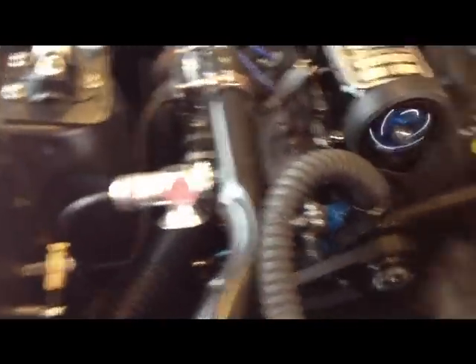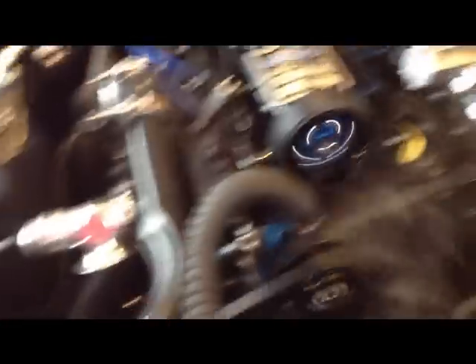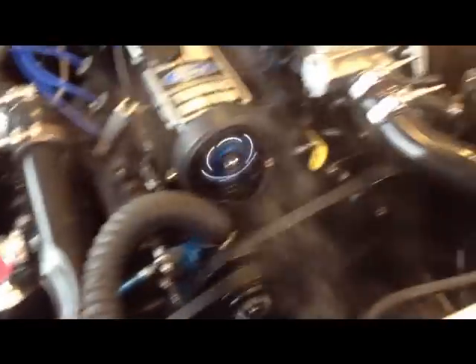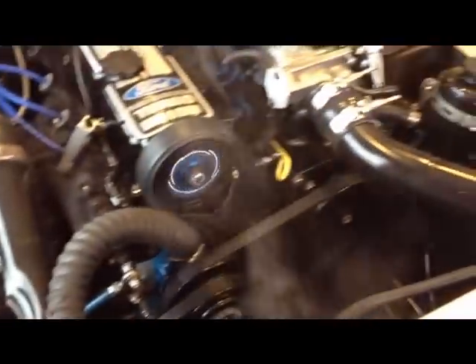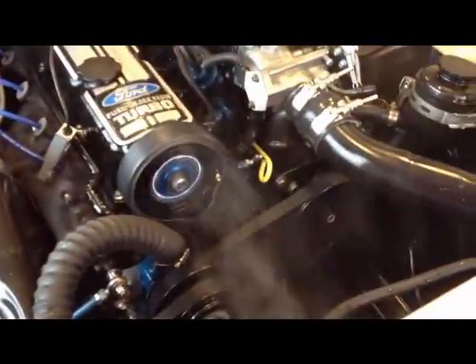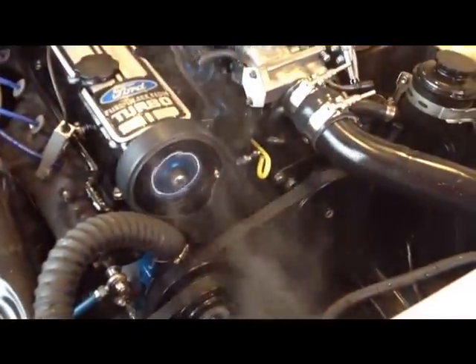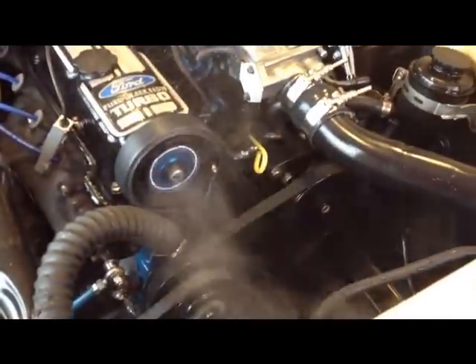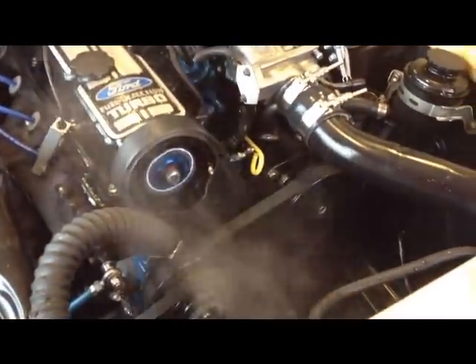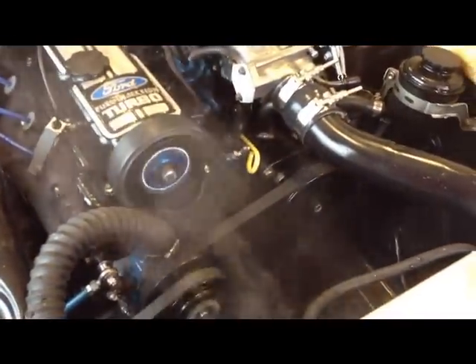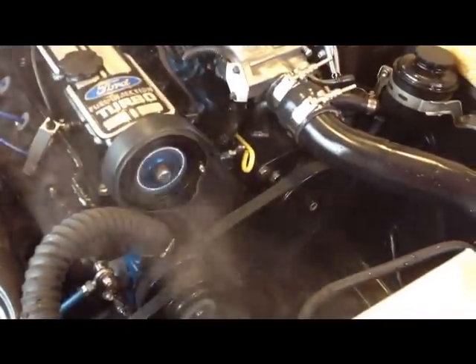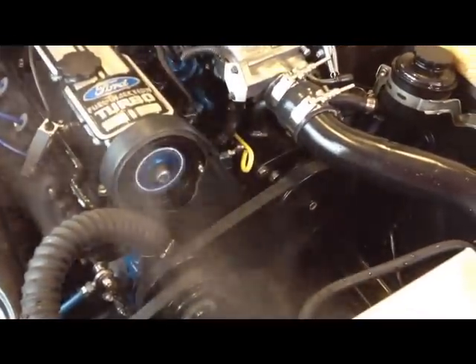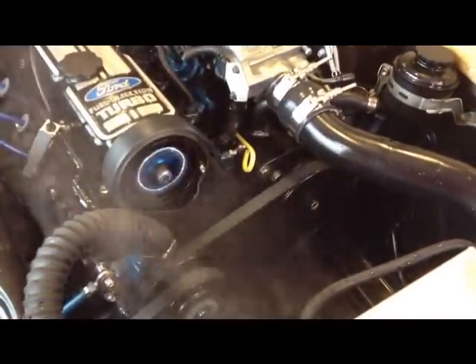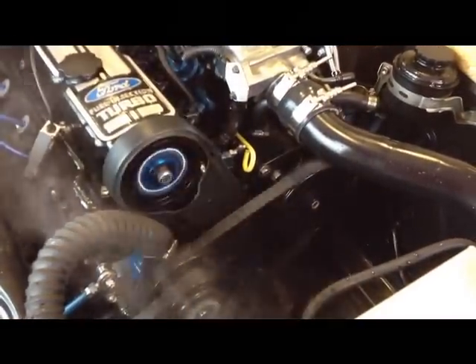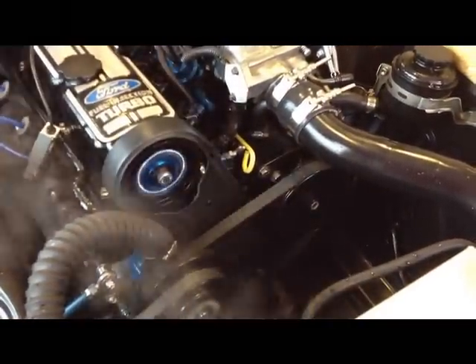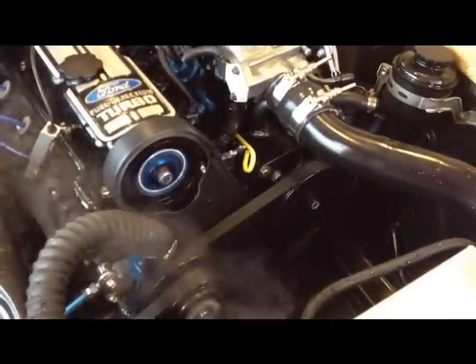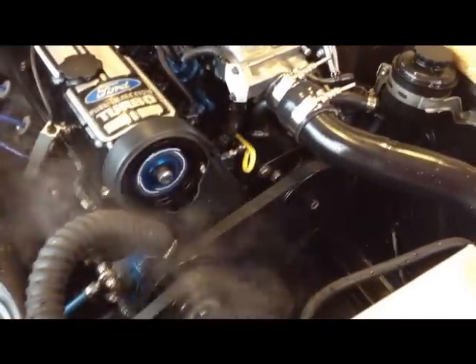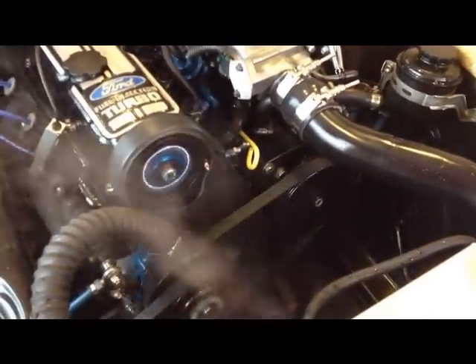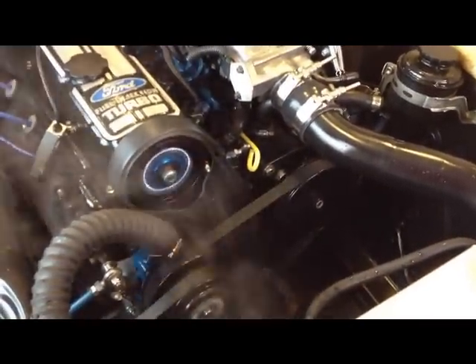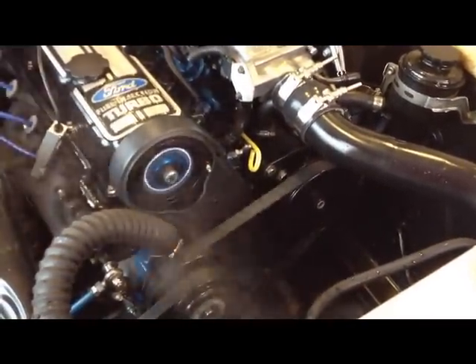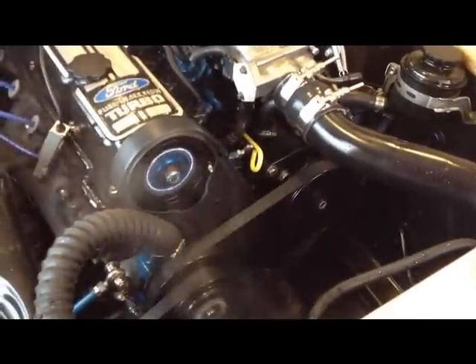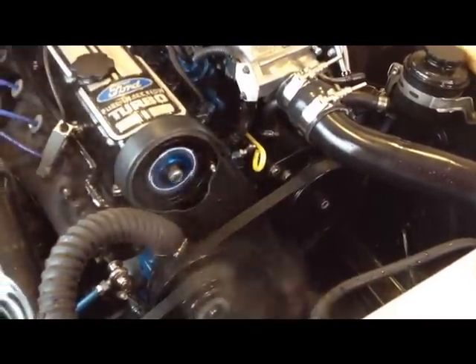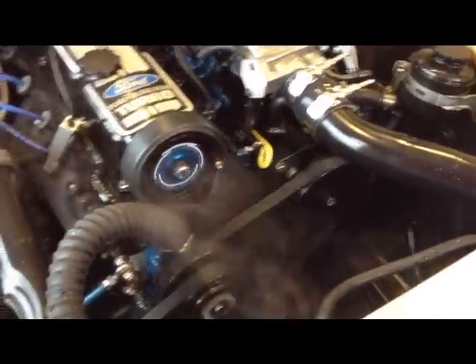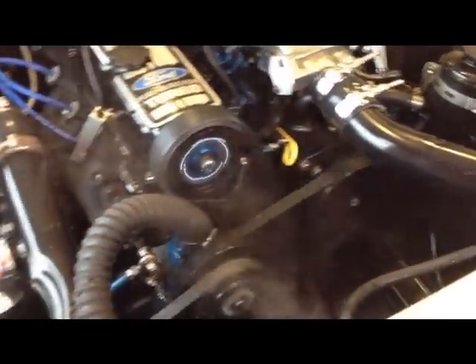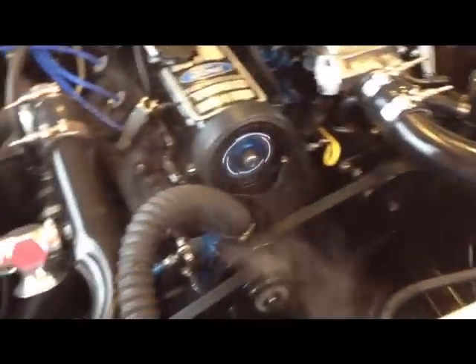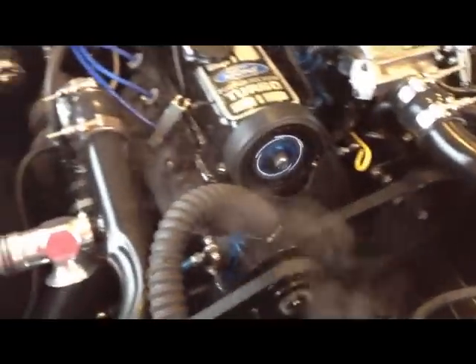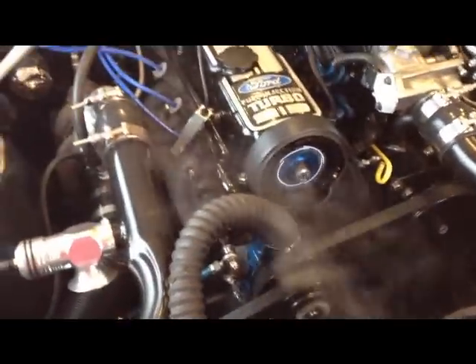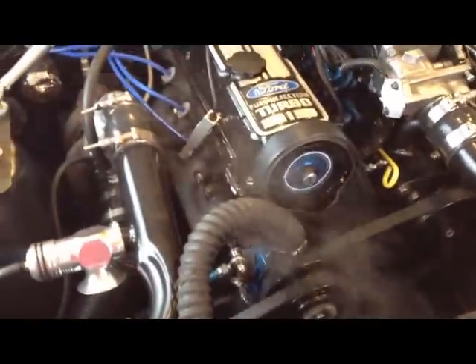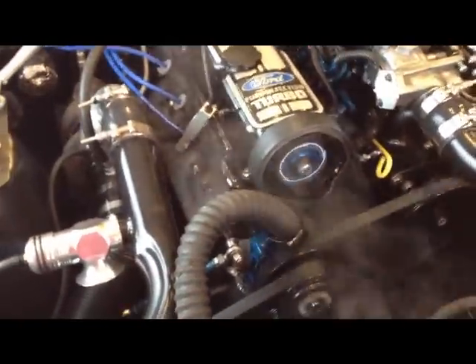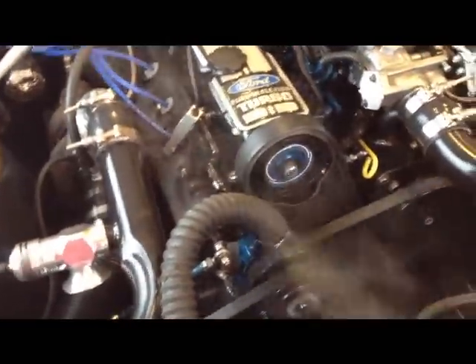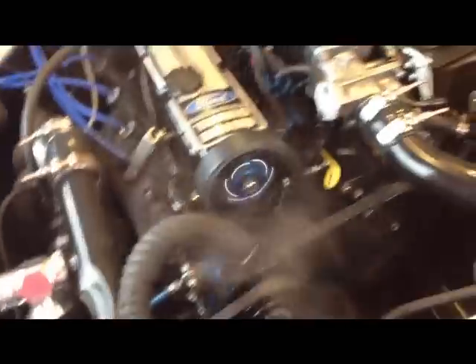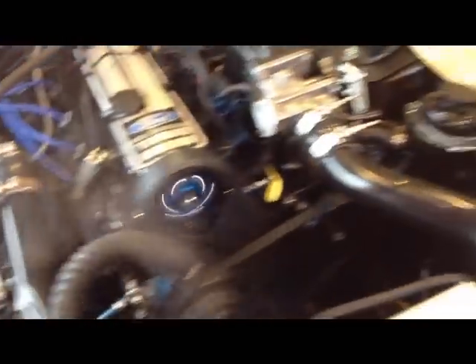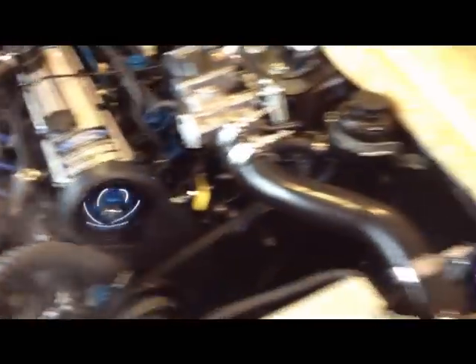The power steering pump is leaking pretty good, which is kind of a bummer since it's a brand new unit, but I'll get that figured out.